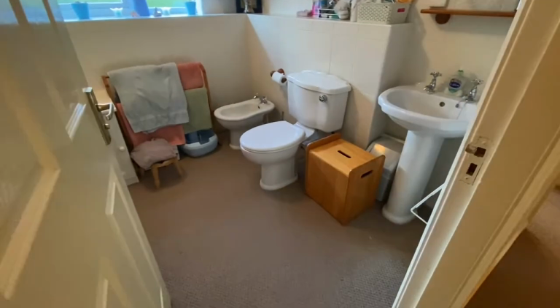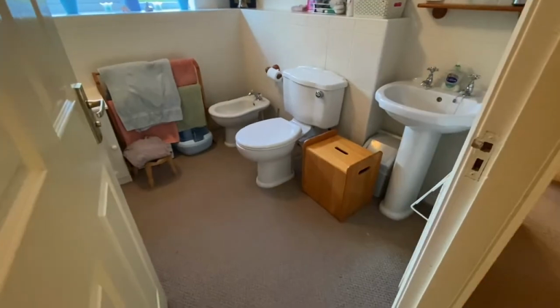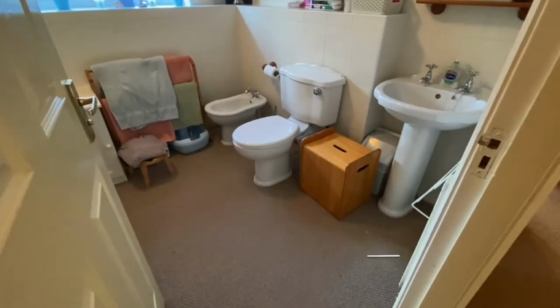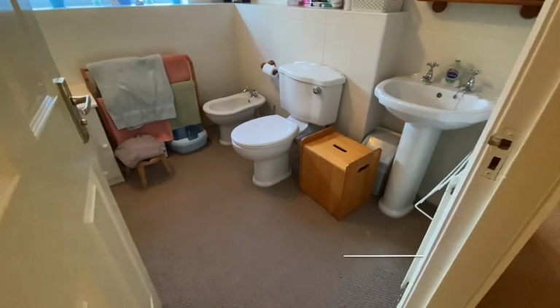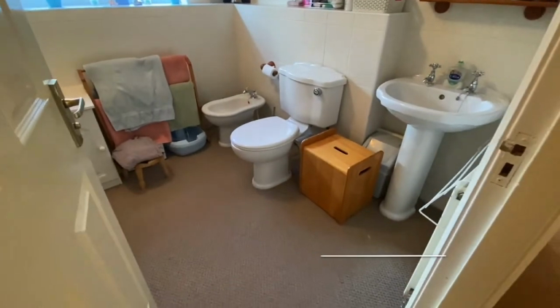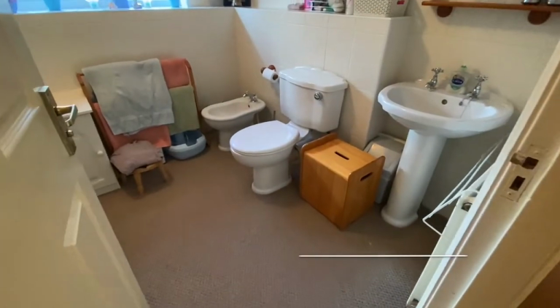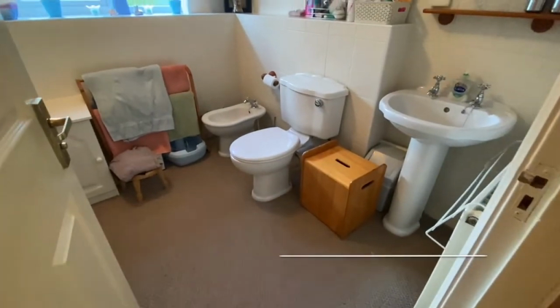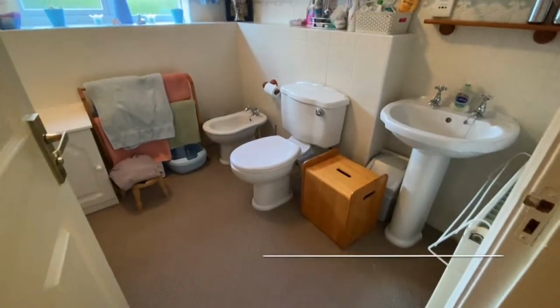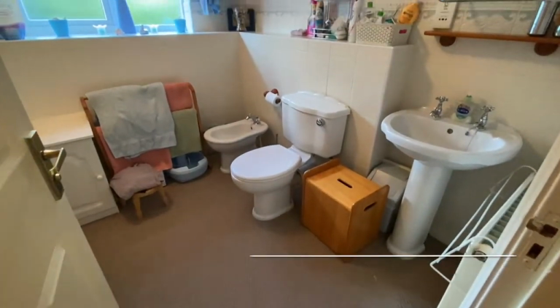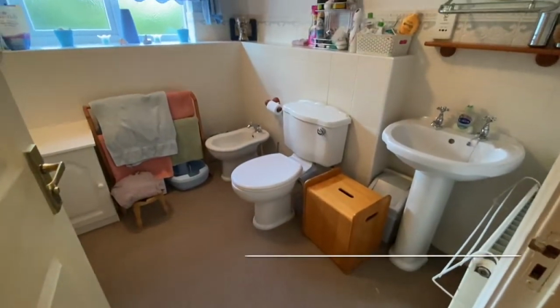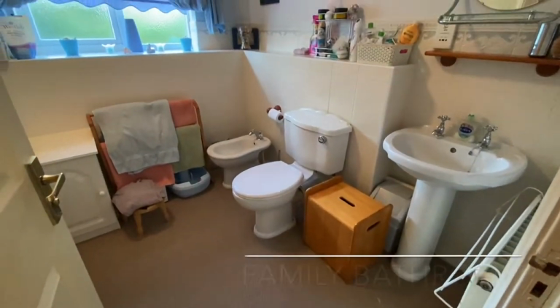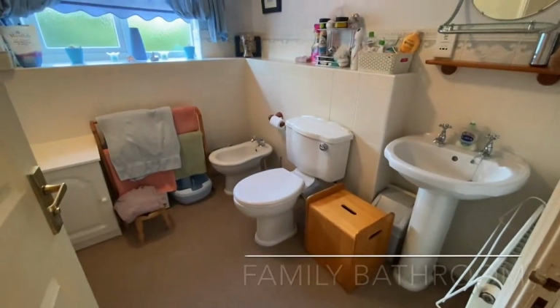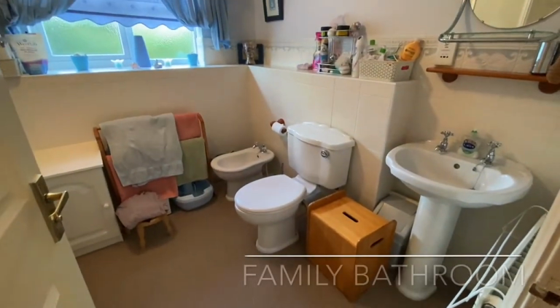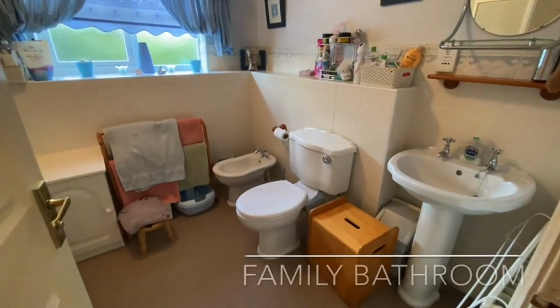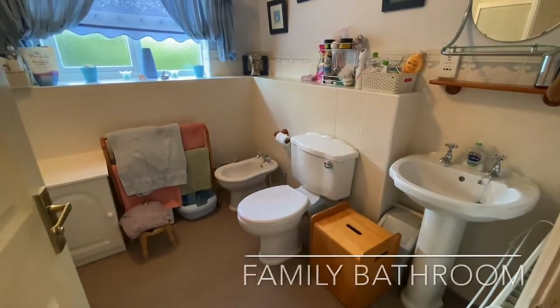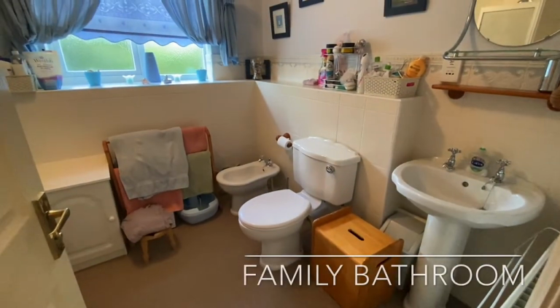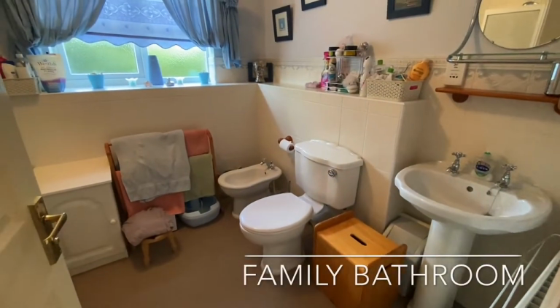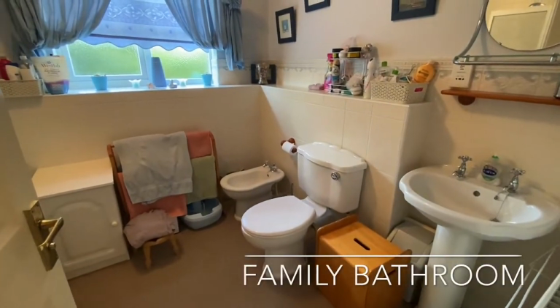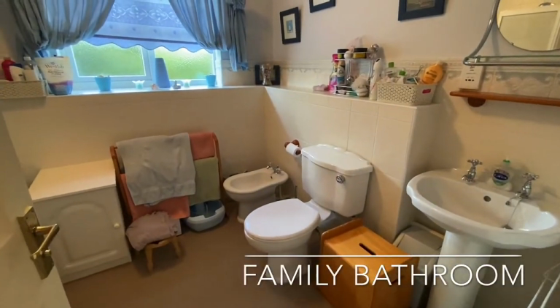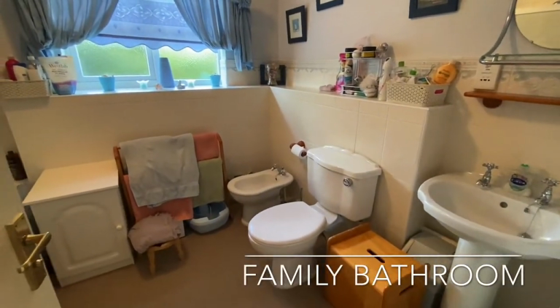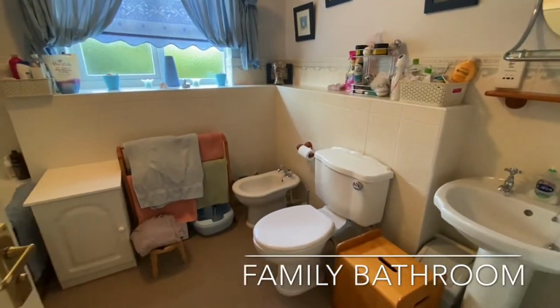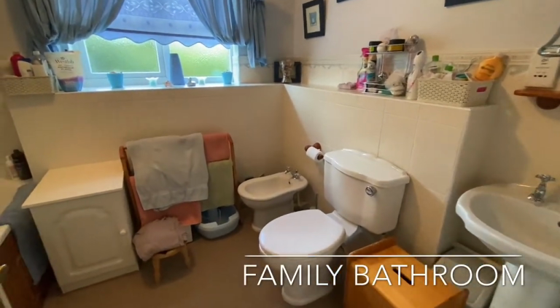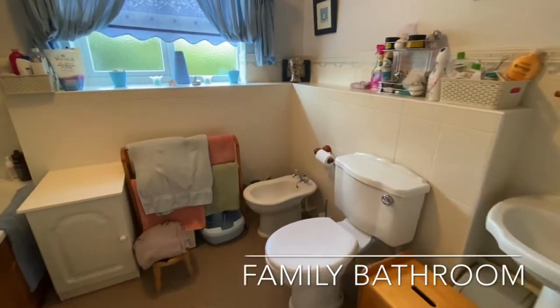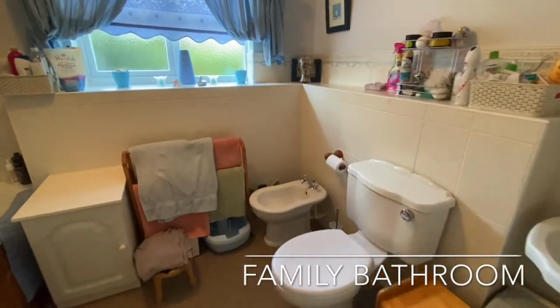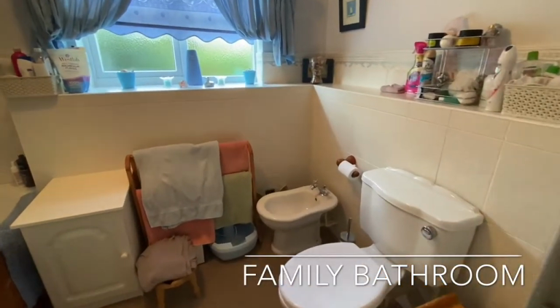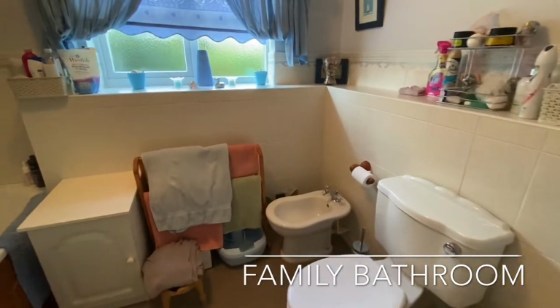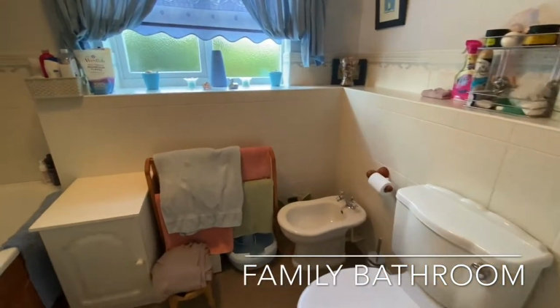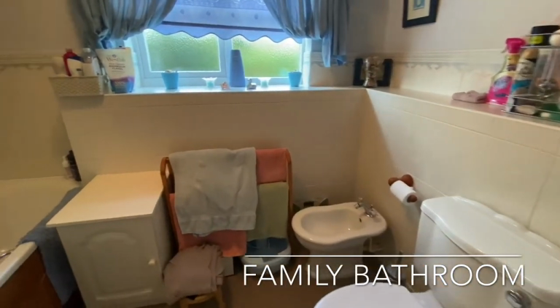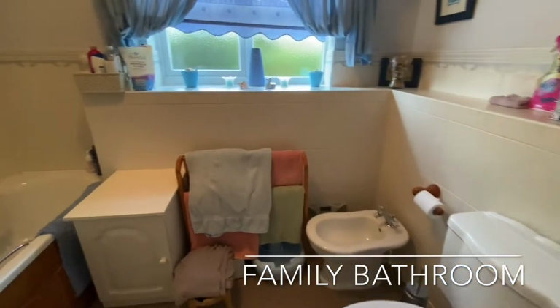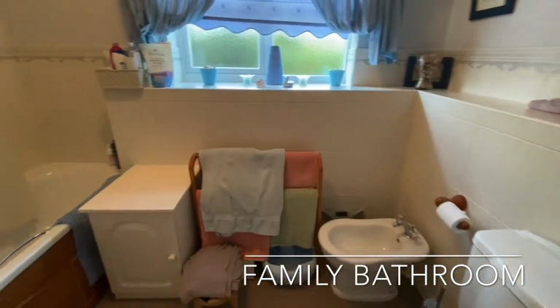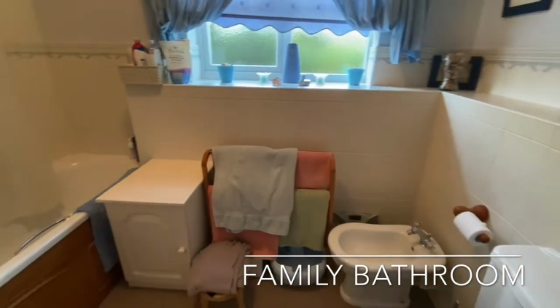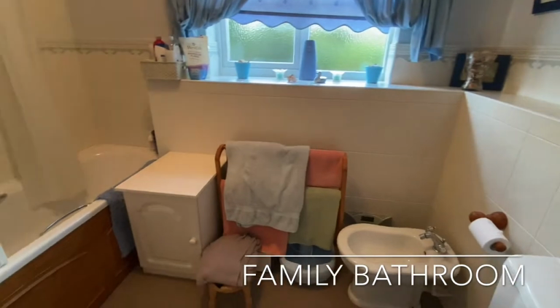The family bathroom services the remainder of the bedrooms, hosting a four-piece white suite.